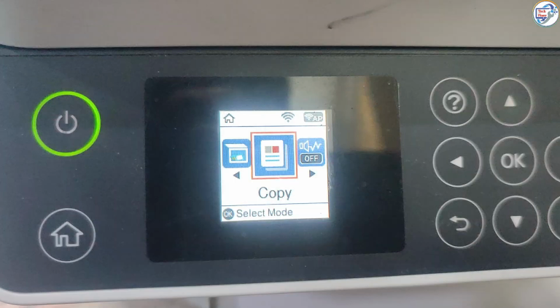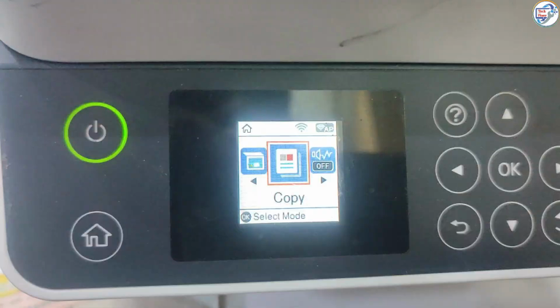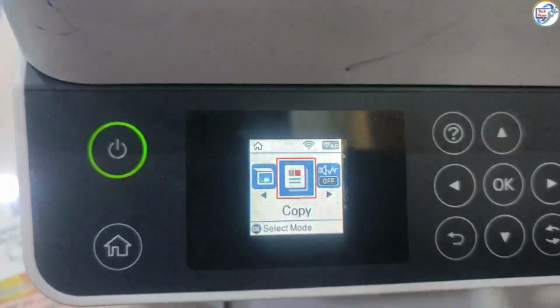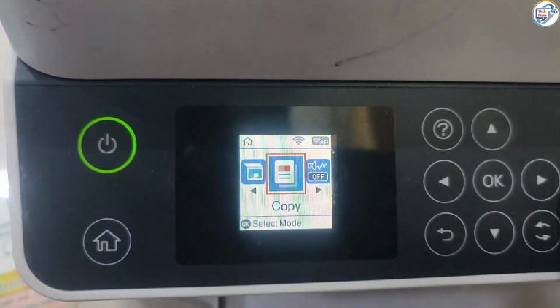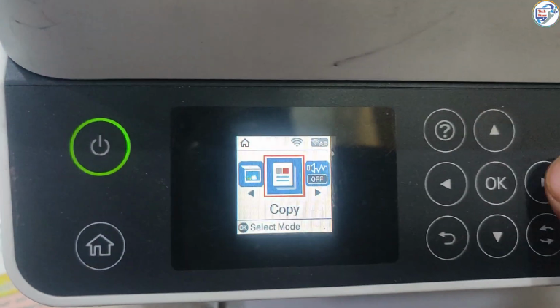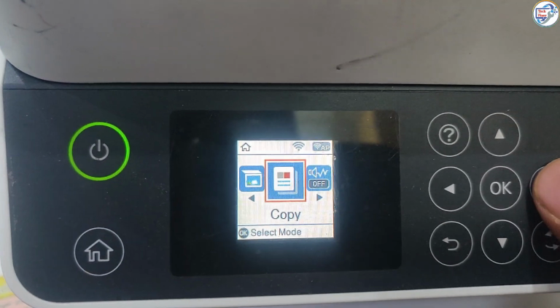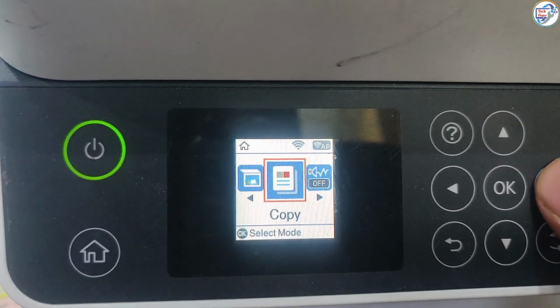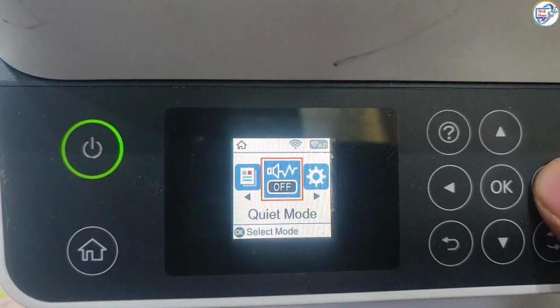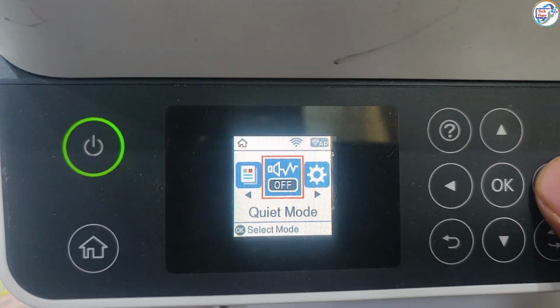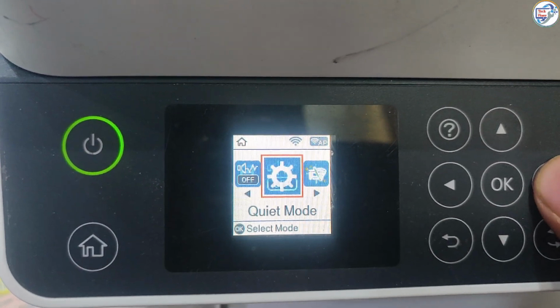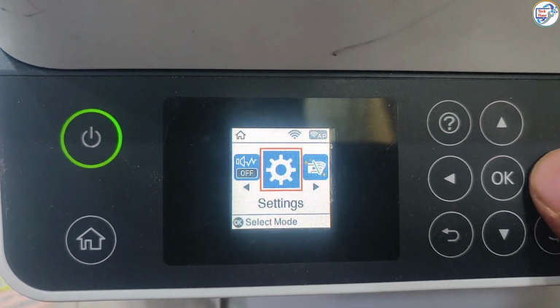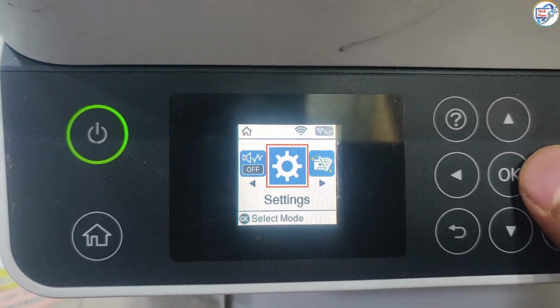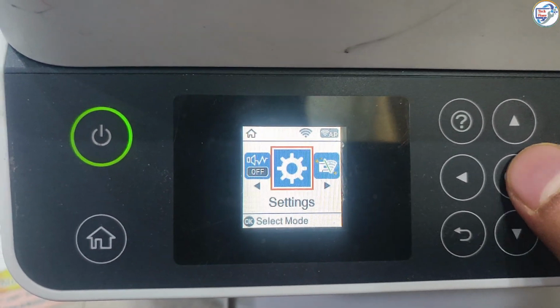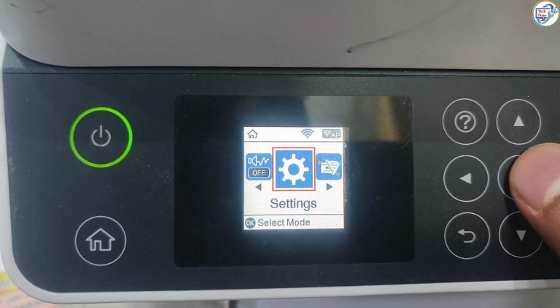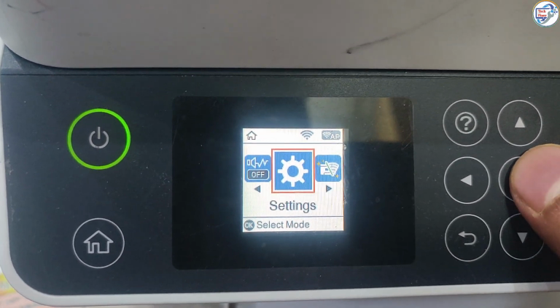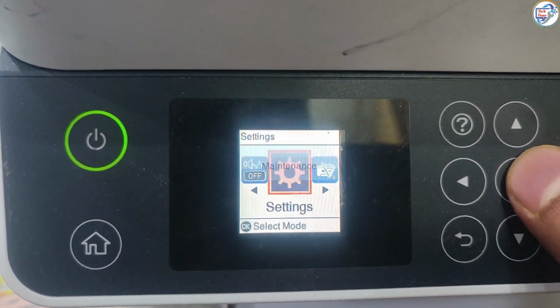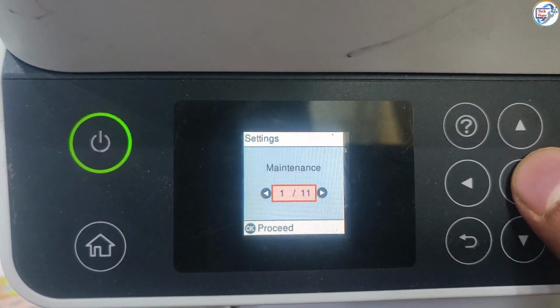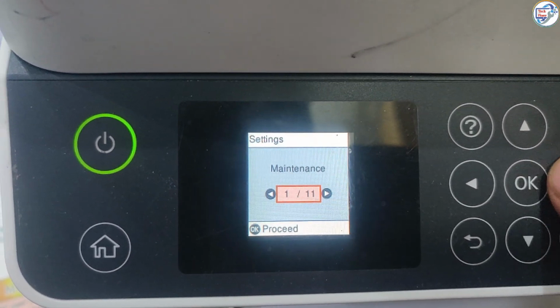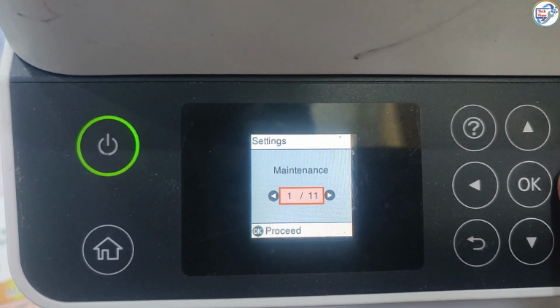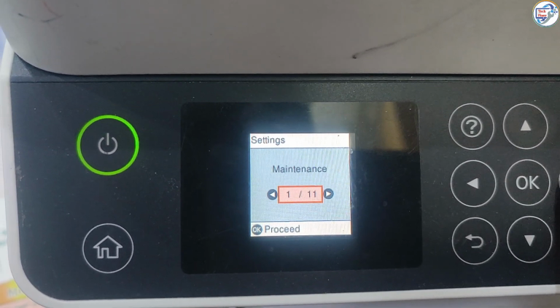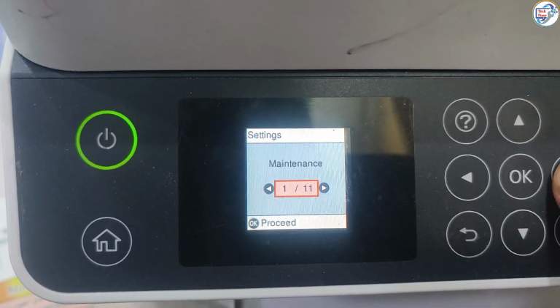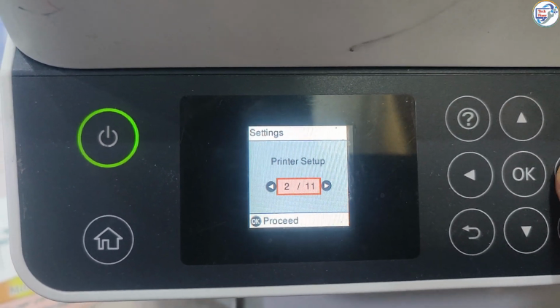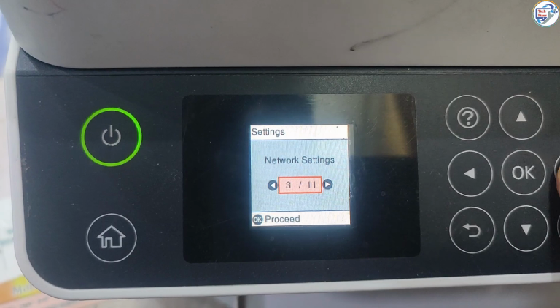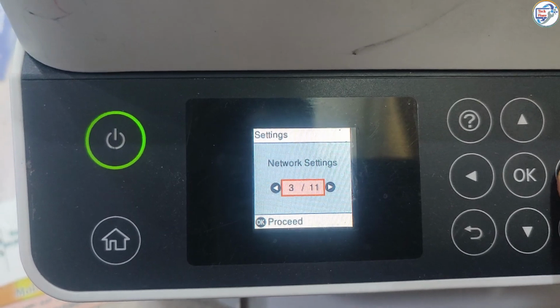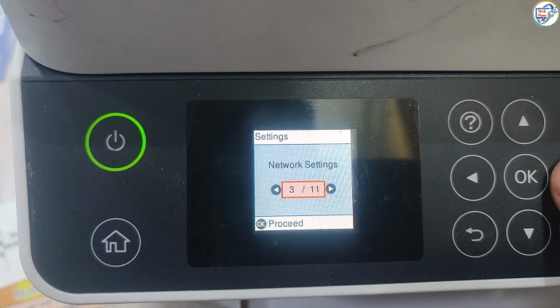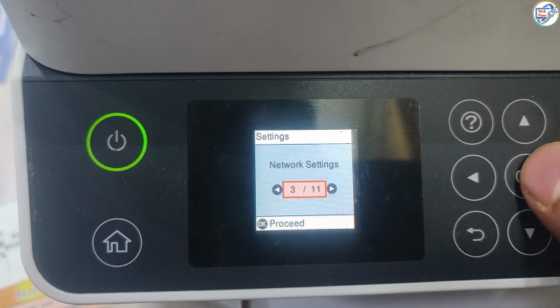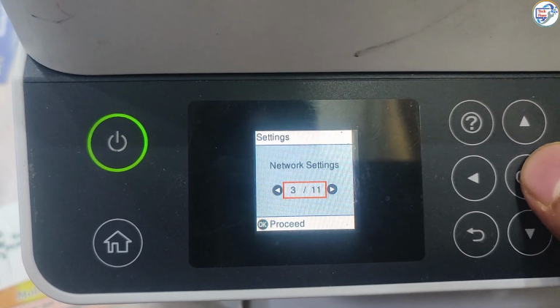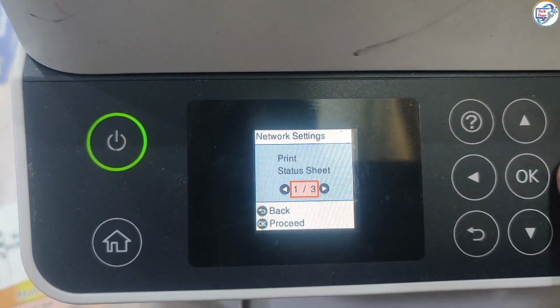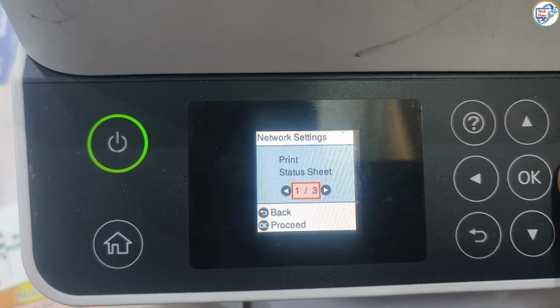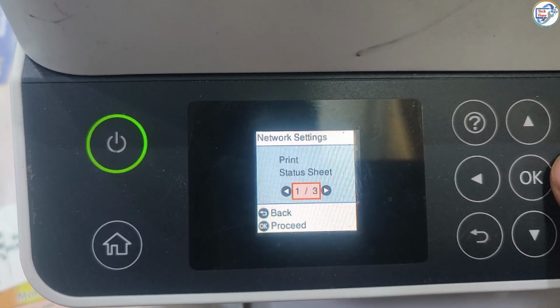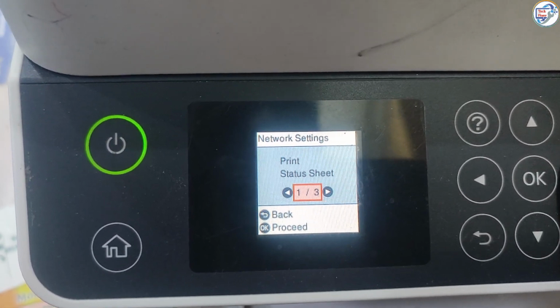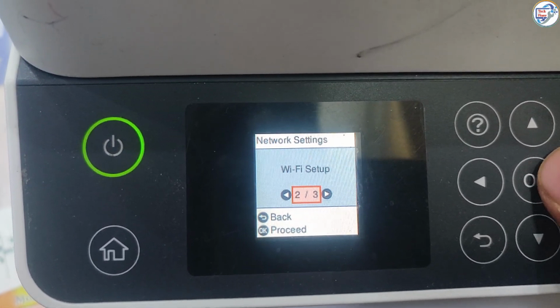Make sure your printer is turned on. If prompted, enter the Wi-Fi Direct password displayed on the printer's control panel or in its documentation.